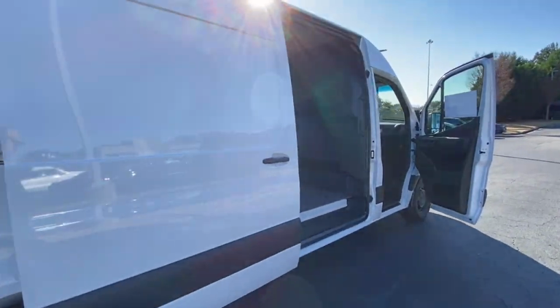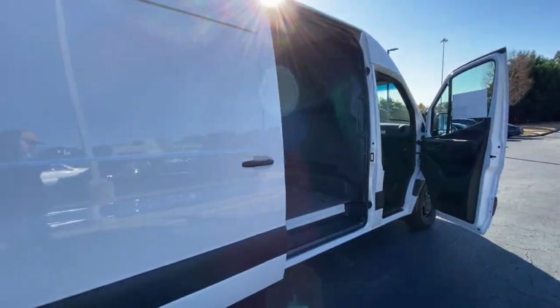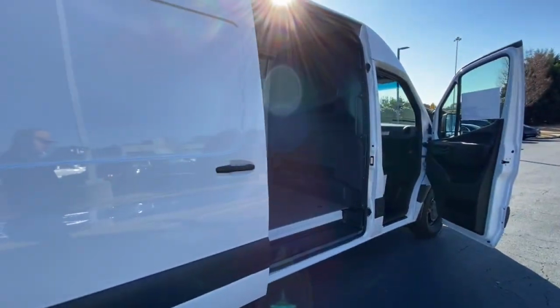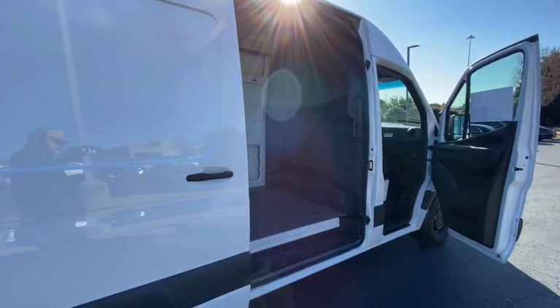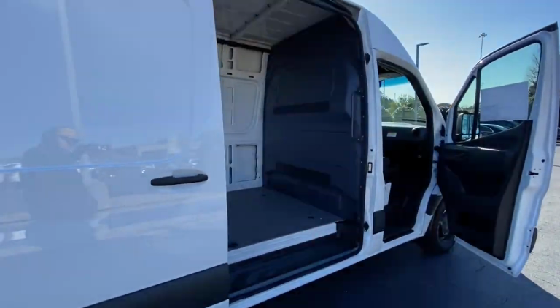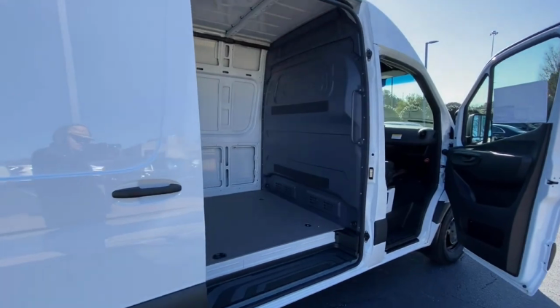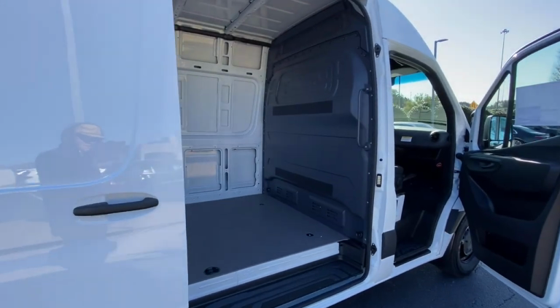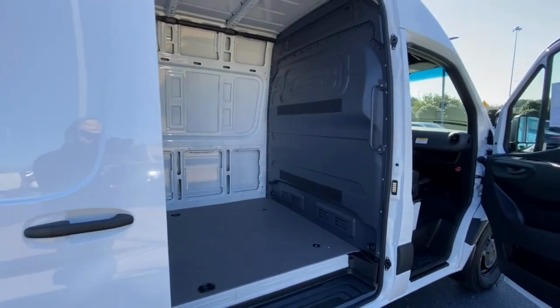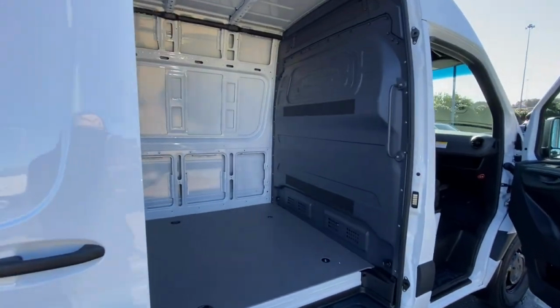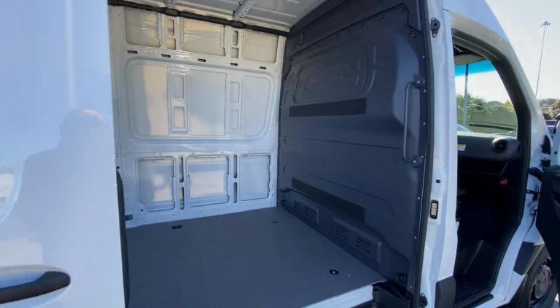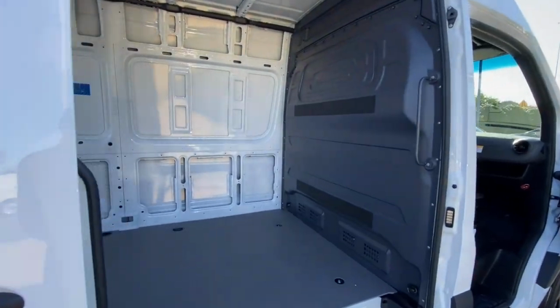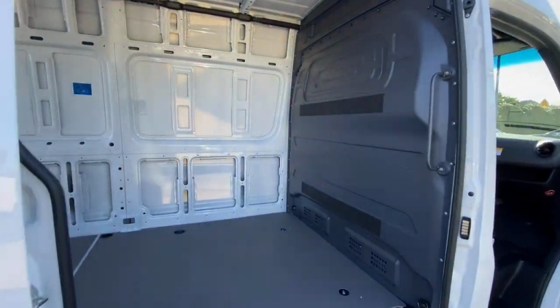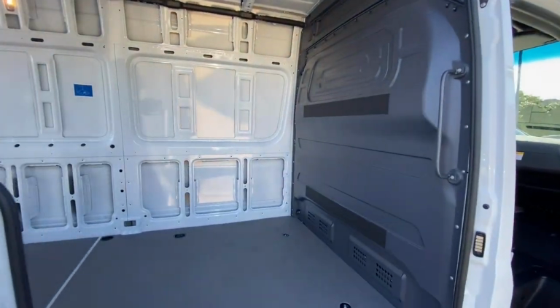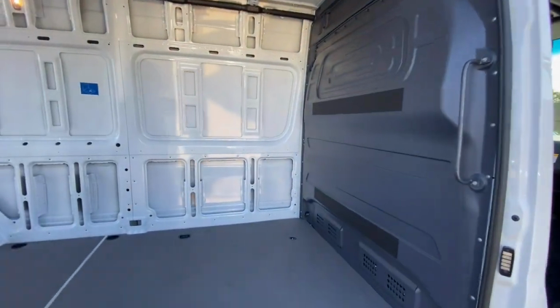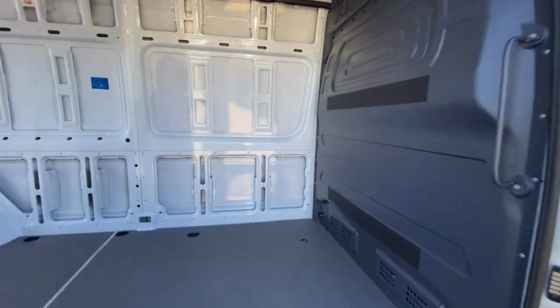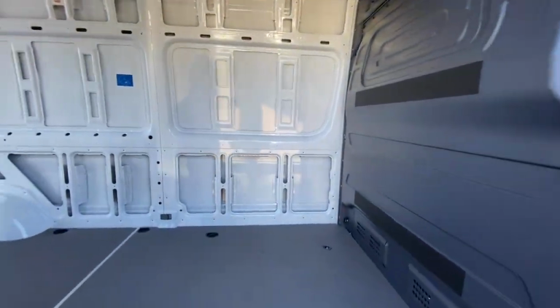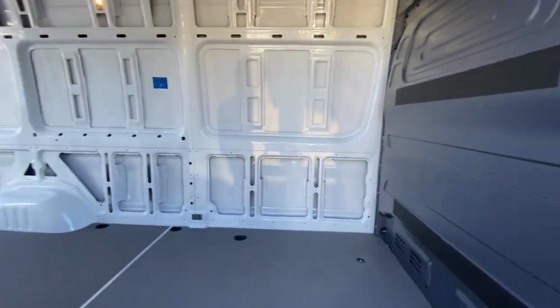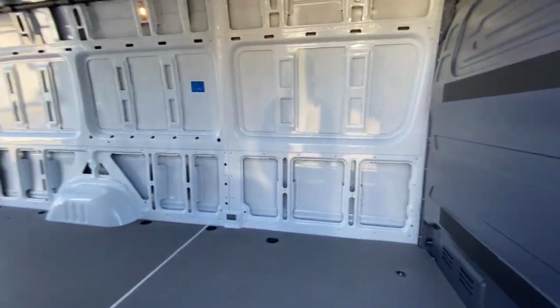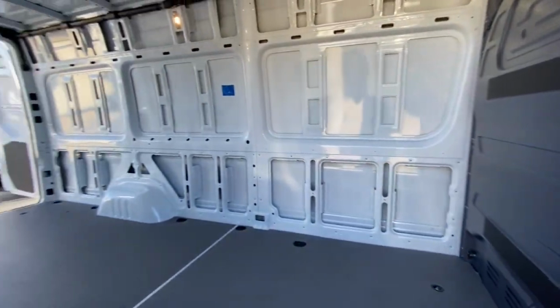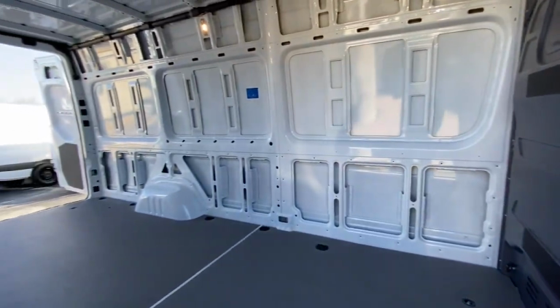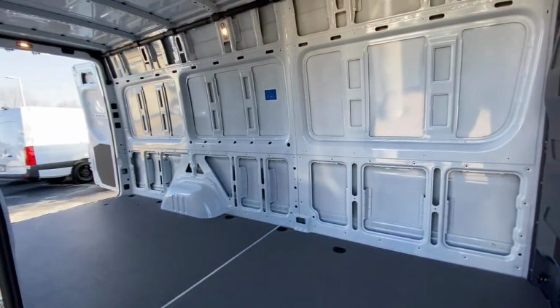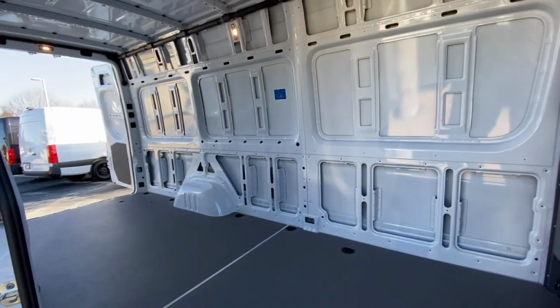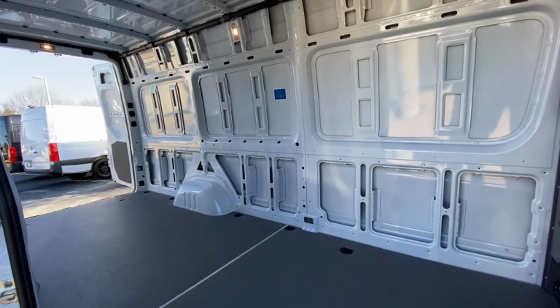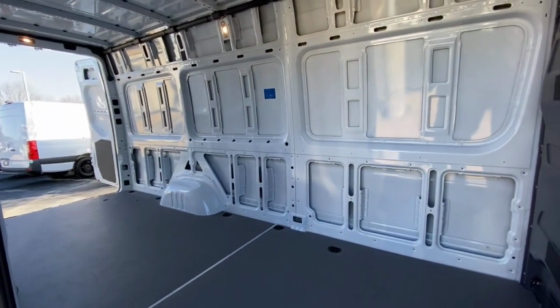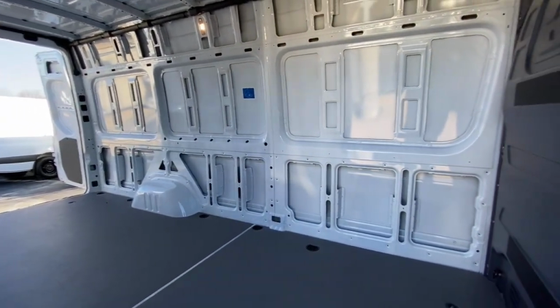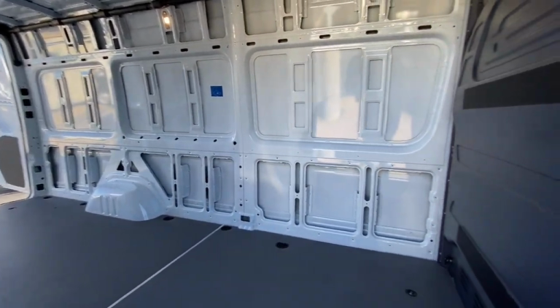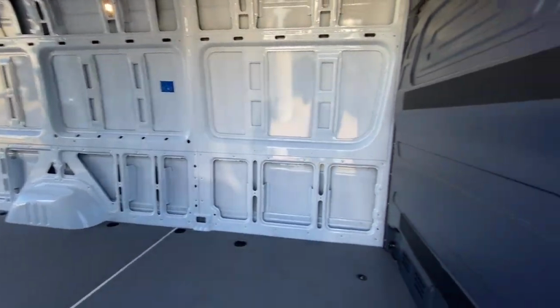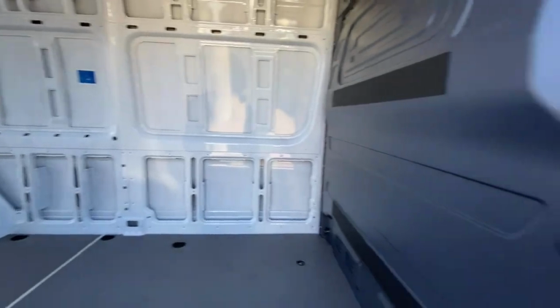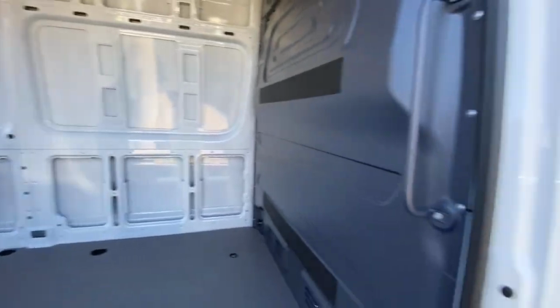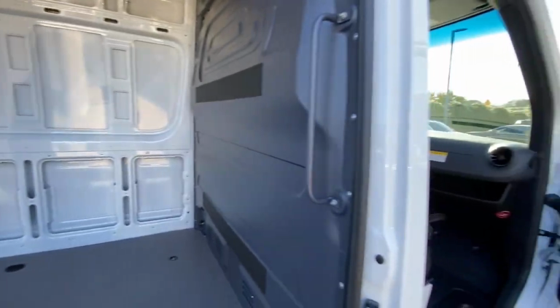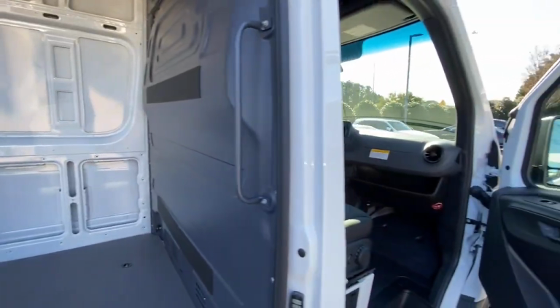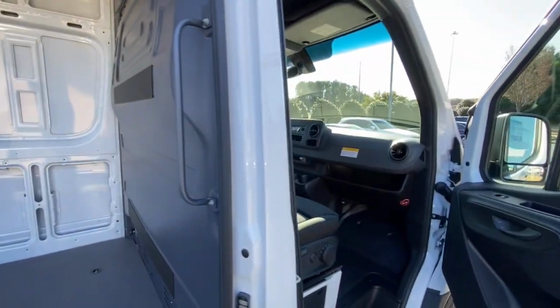Additional features include a tire pressure monitoring system, automatic headlights, power windows, bucket seats, and AM-FM stereo.